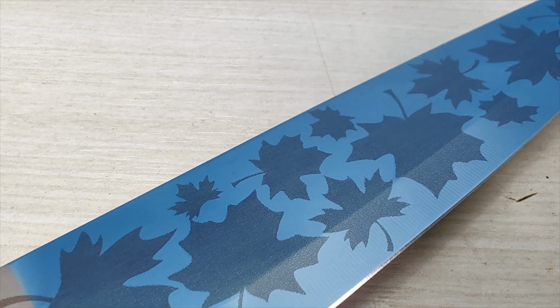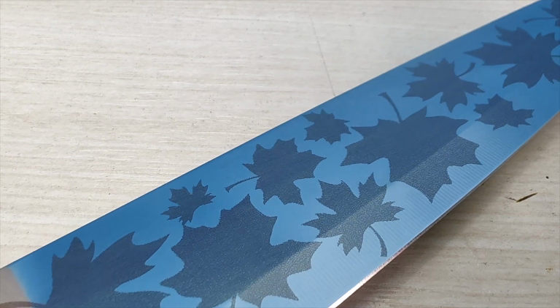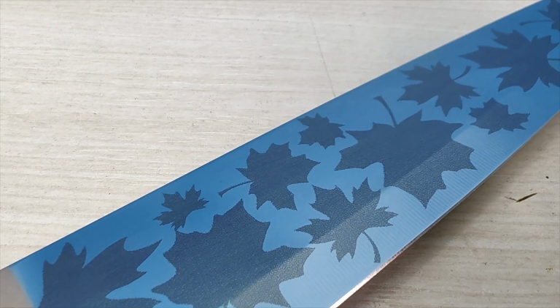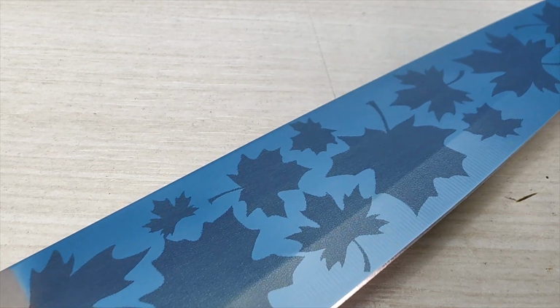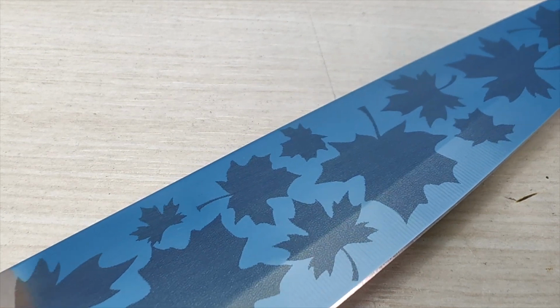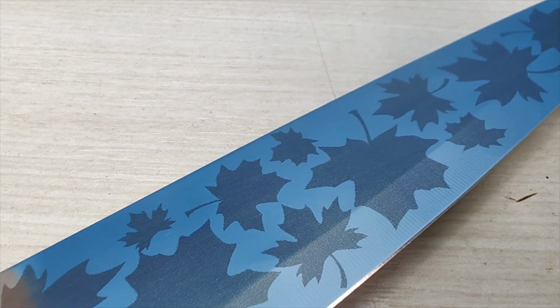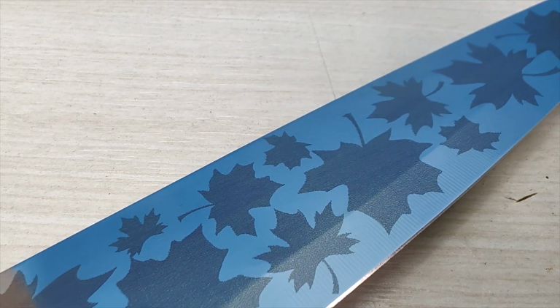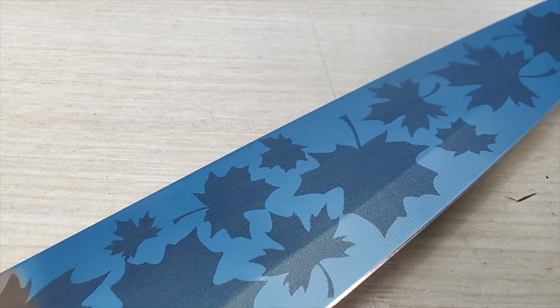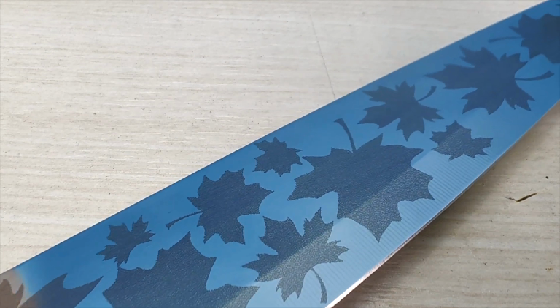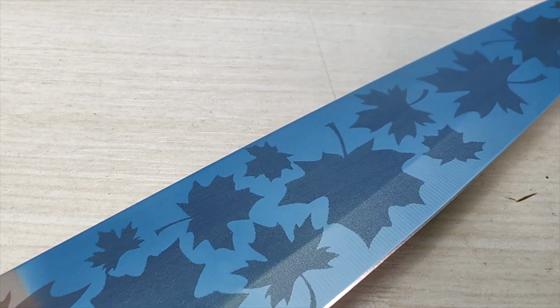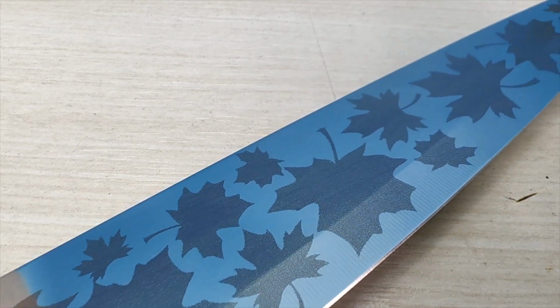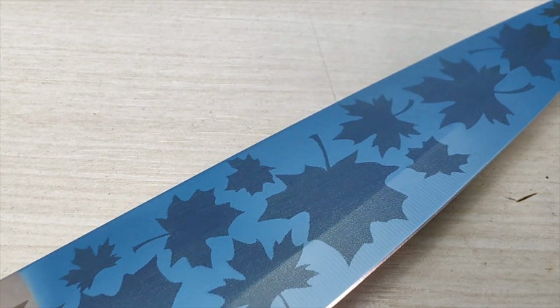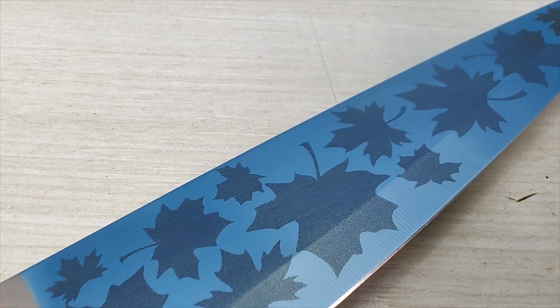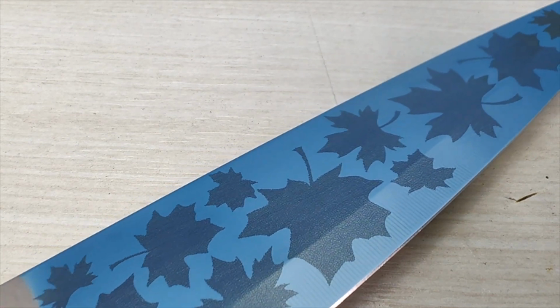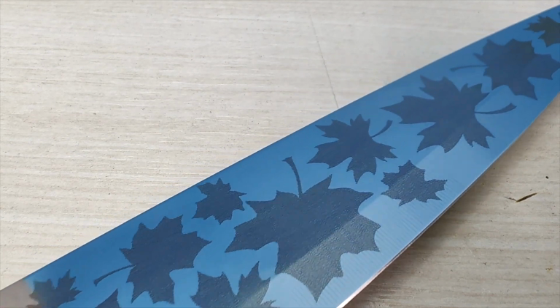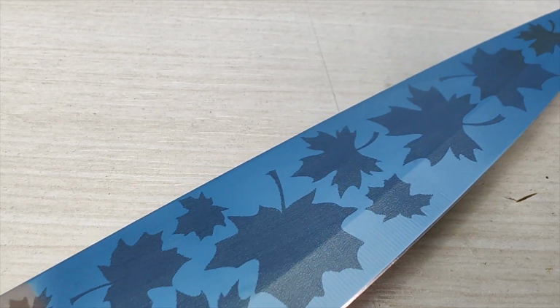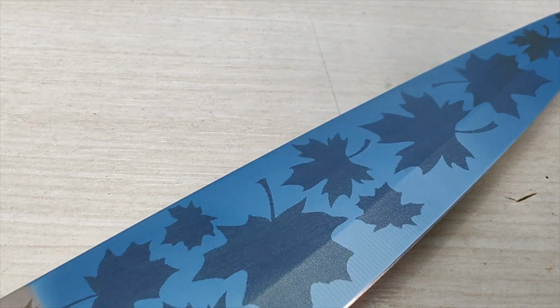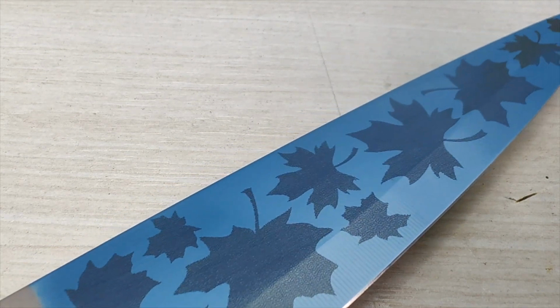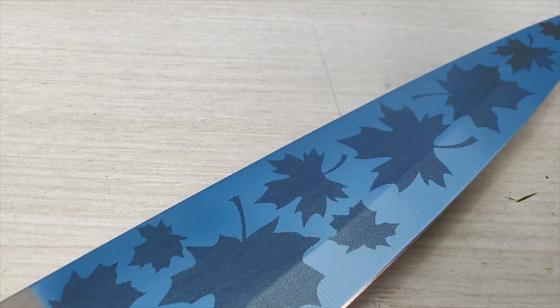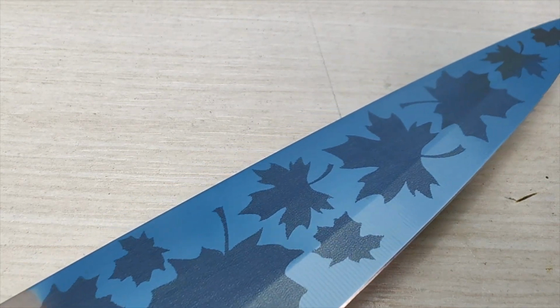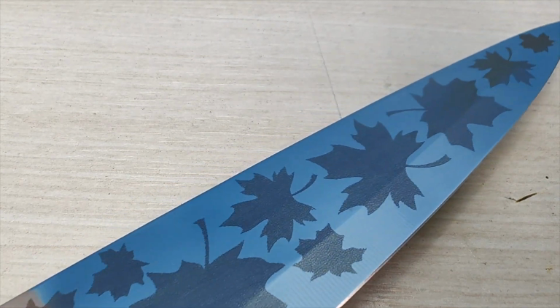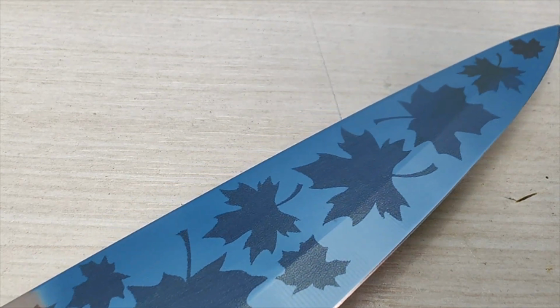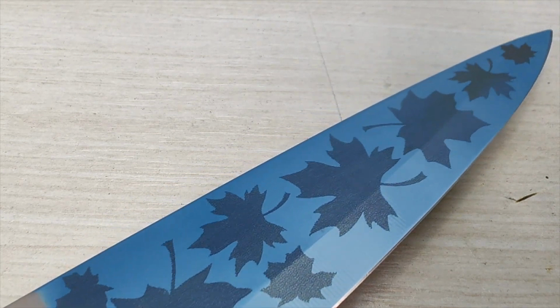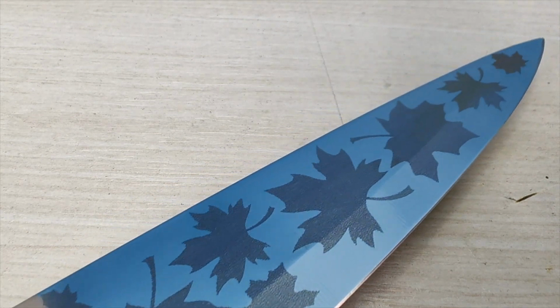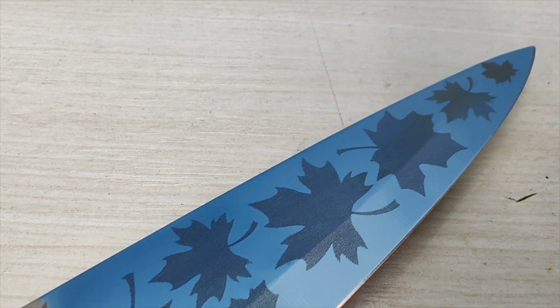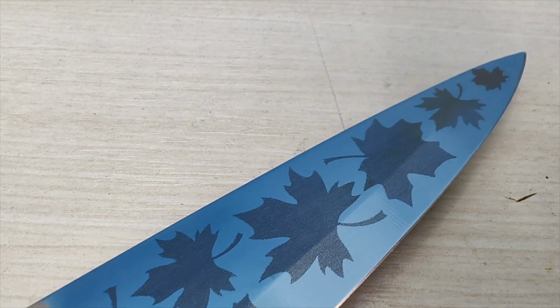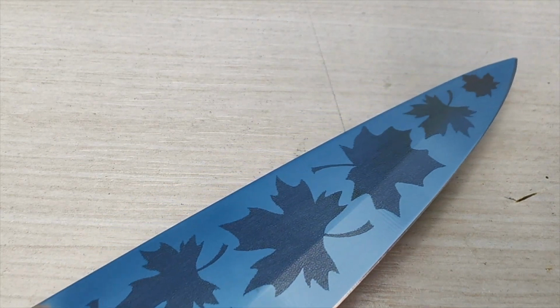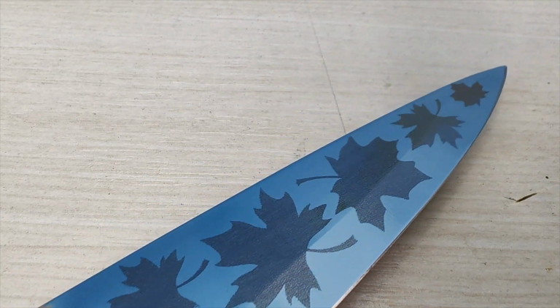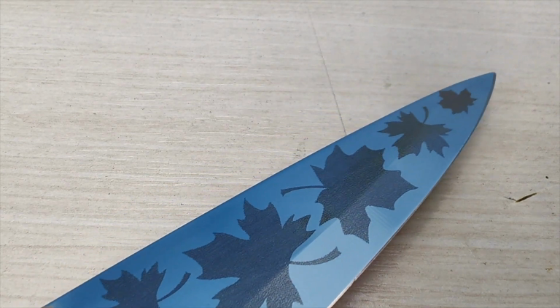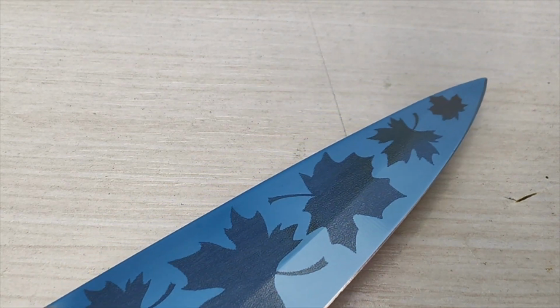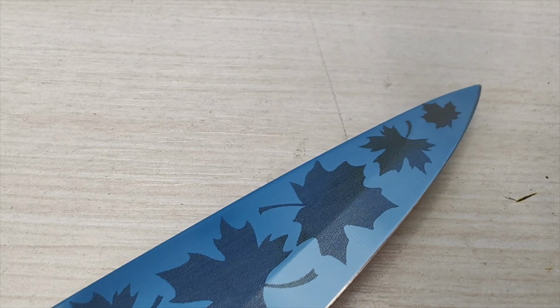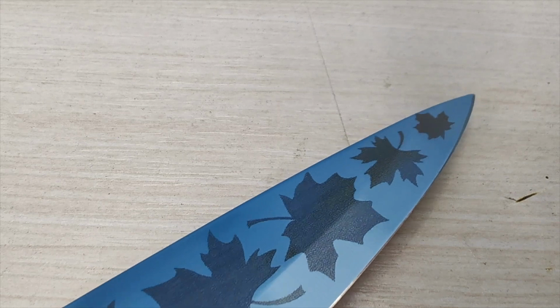As you can see, both methods turned out well. In my opinion, the first one looks better.